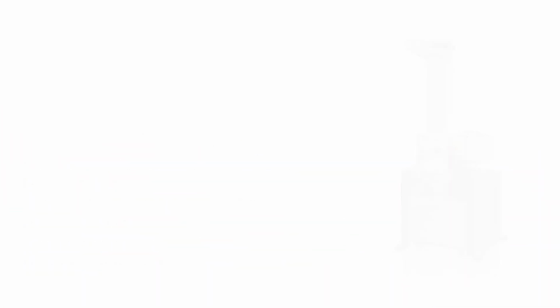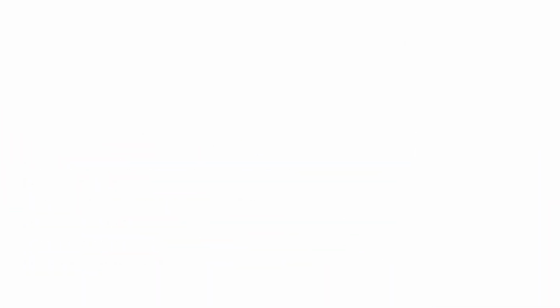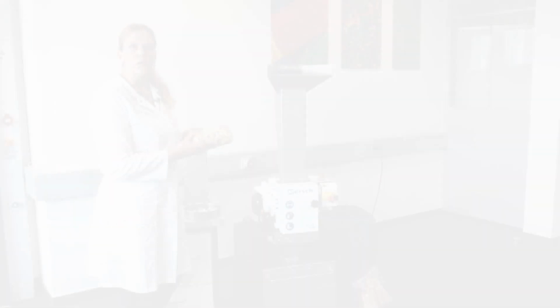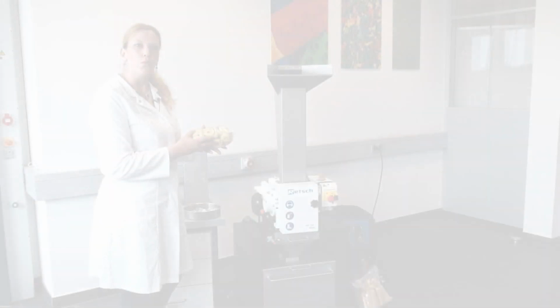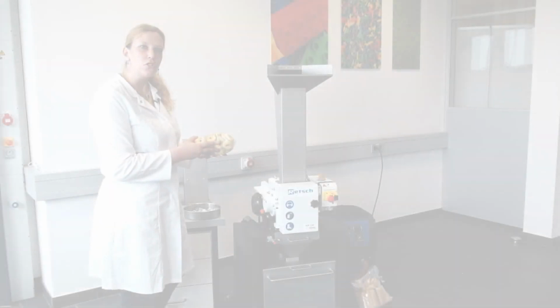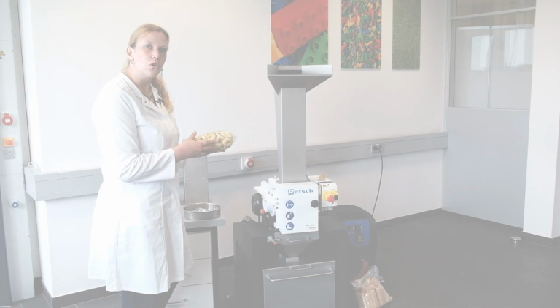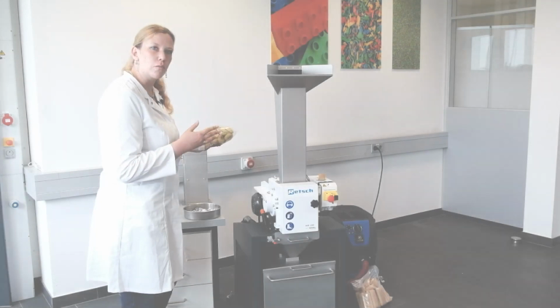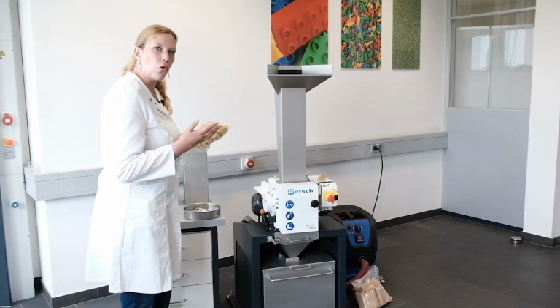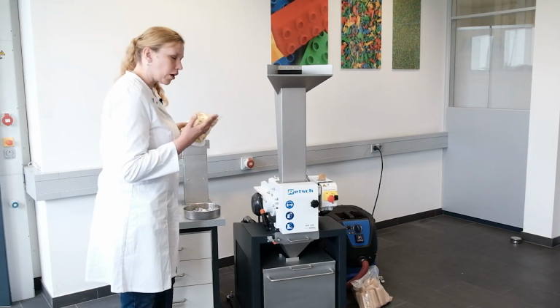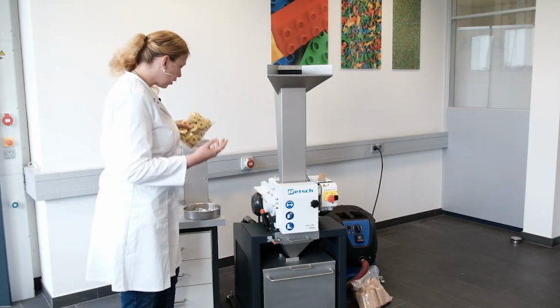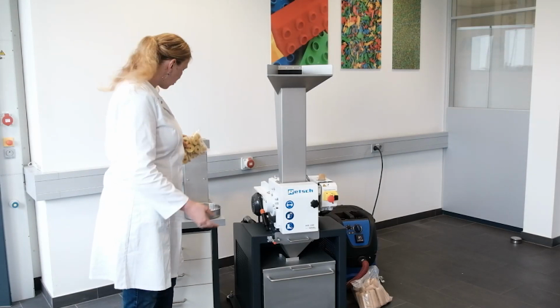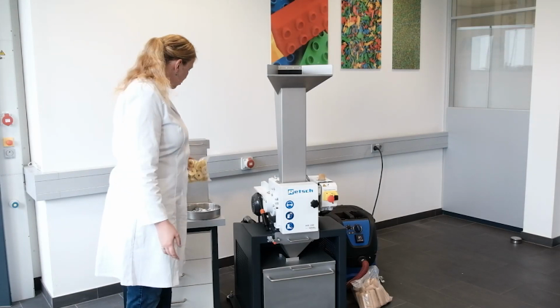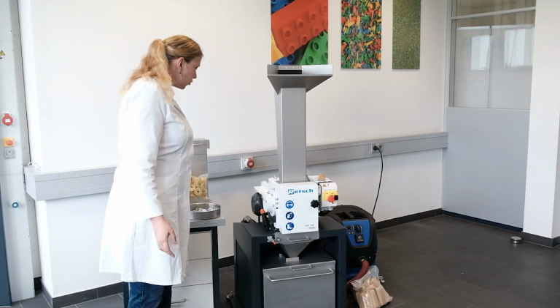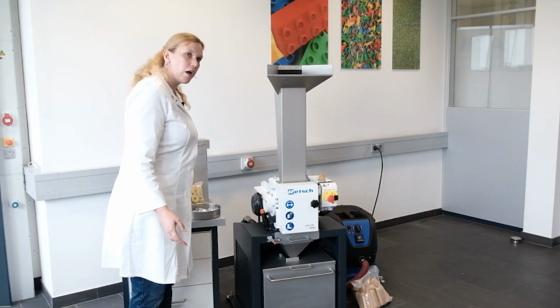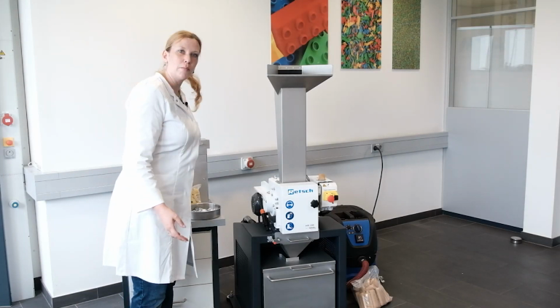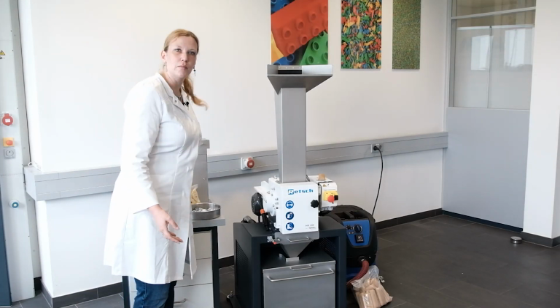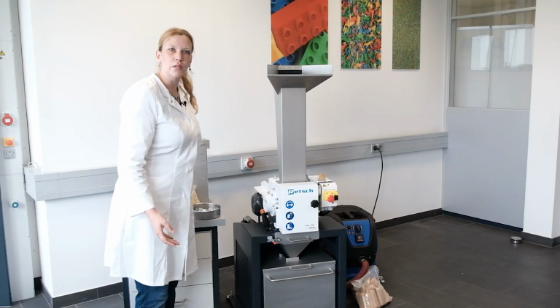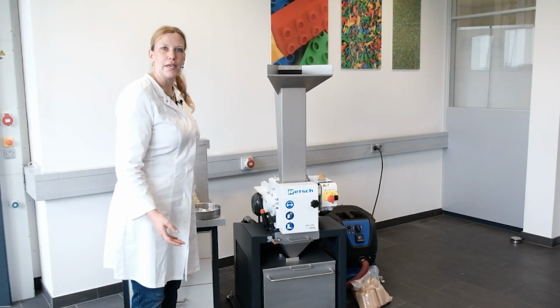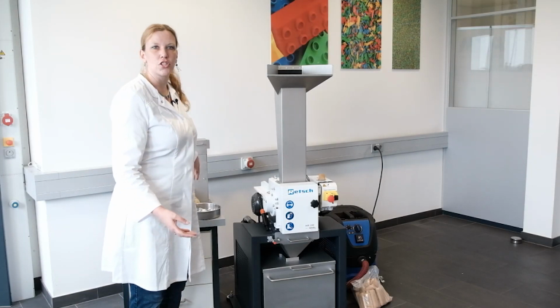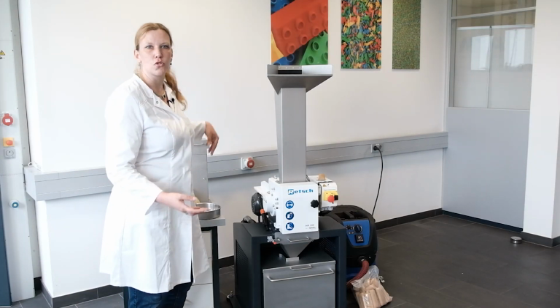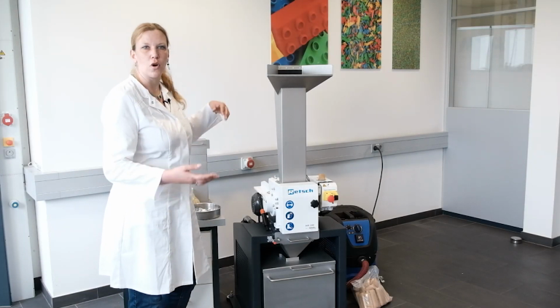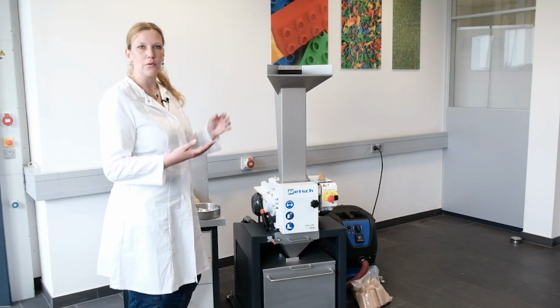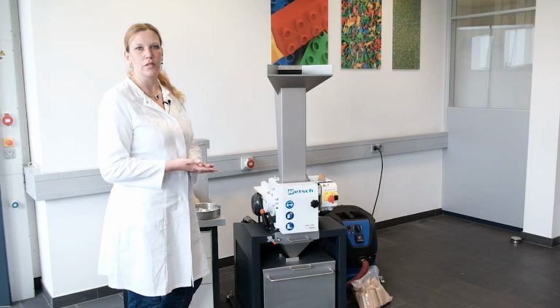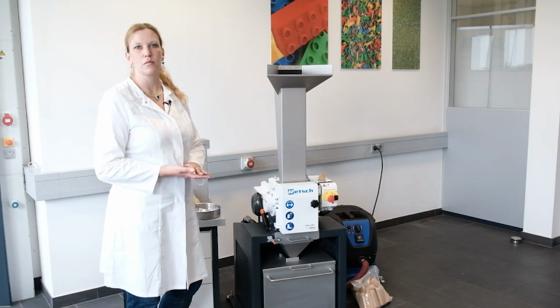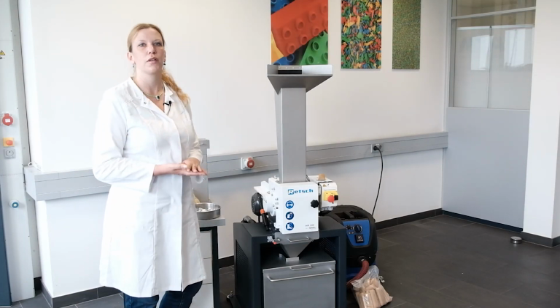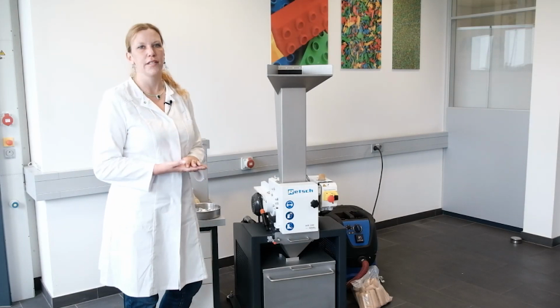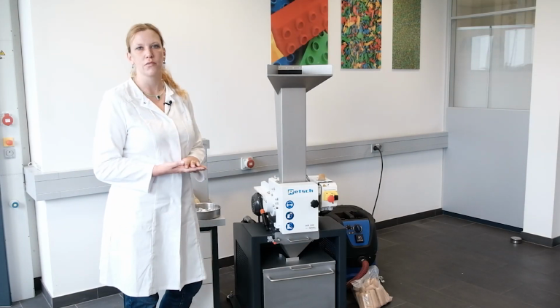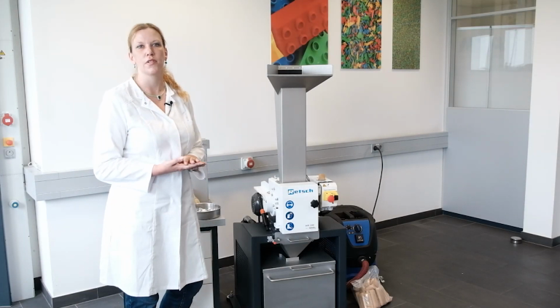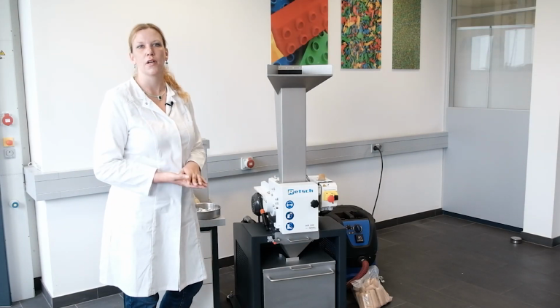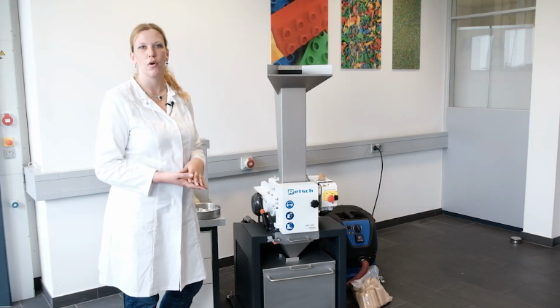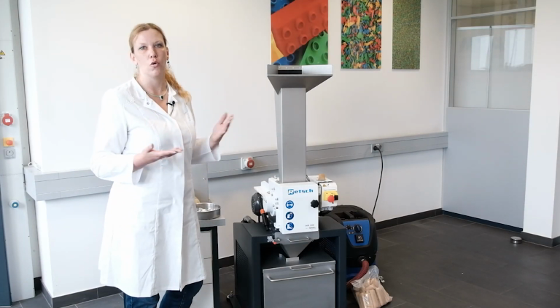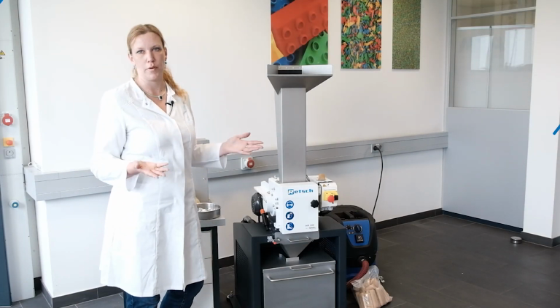If you want to learn more about the new Hammer Mill HM200, please visit our homepage.